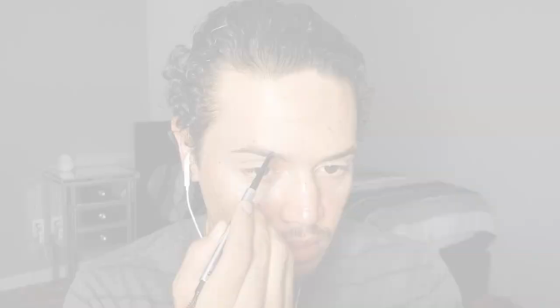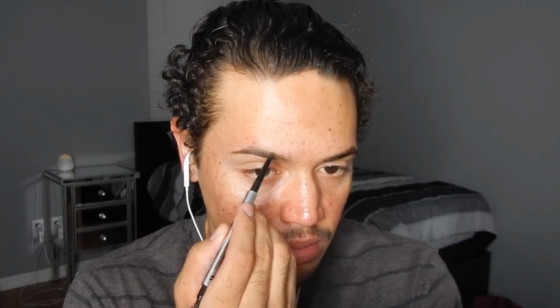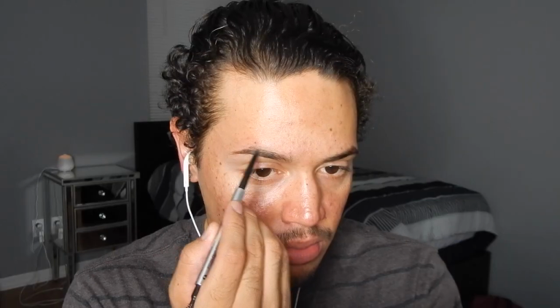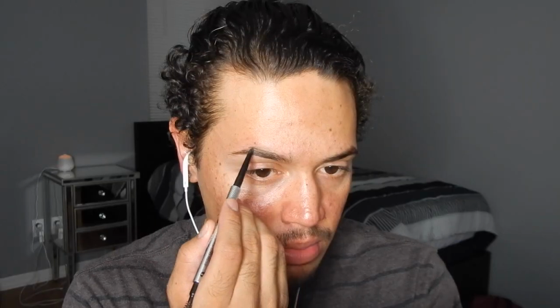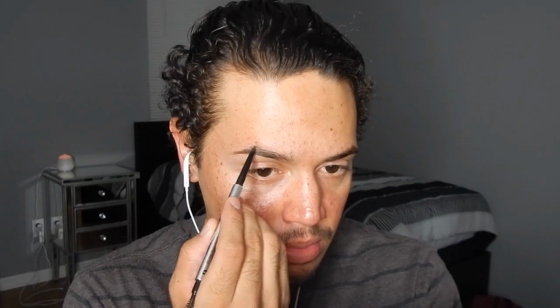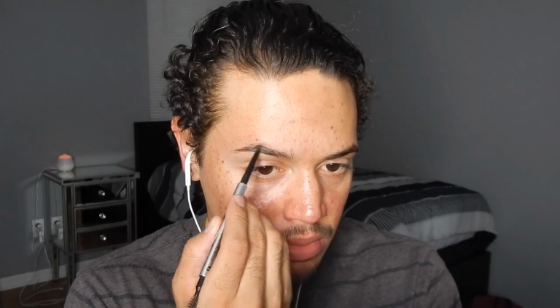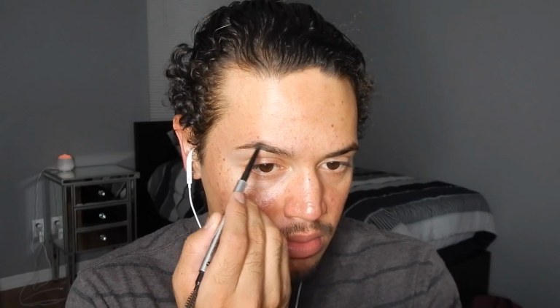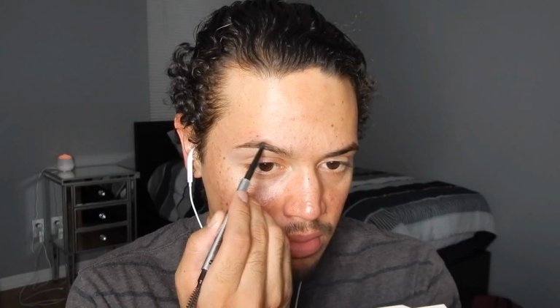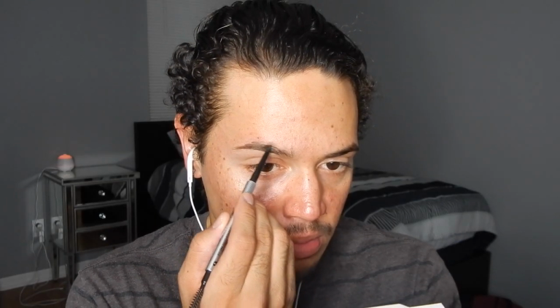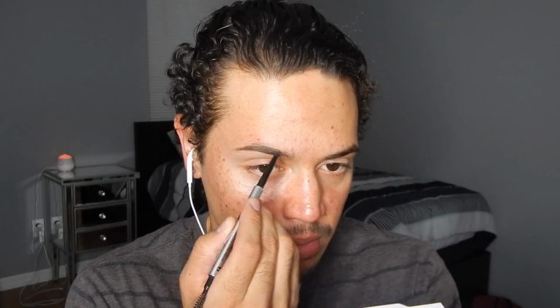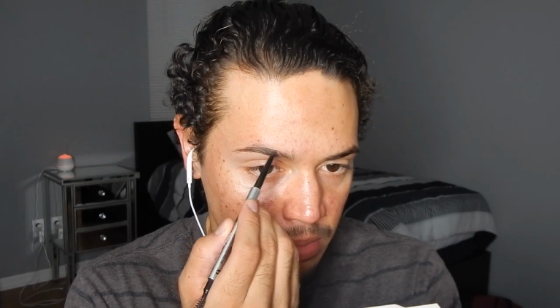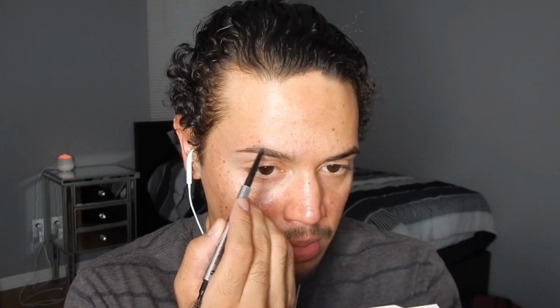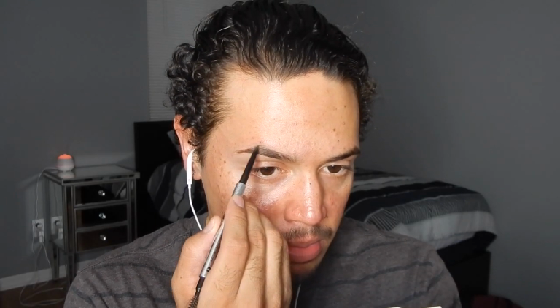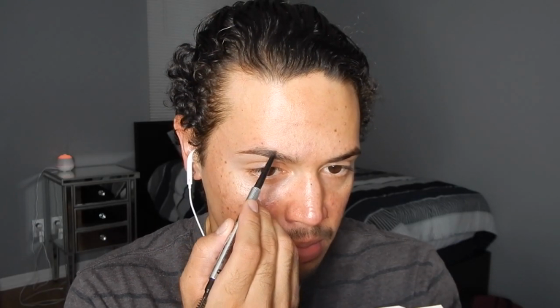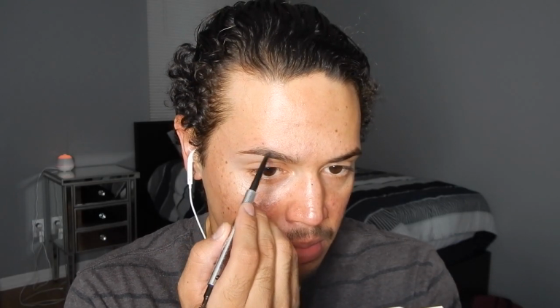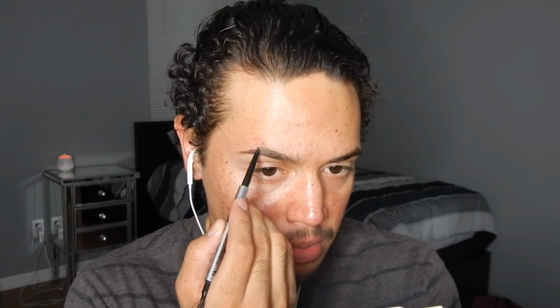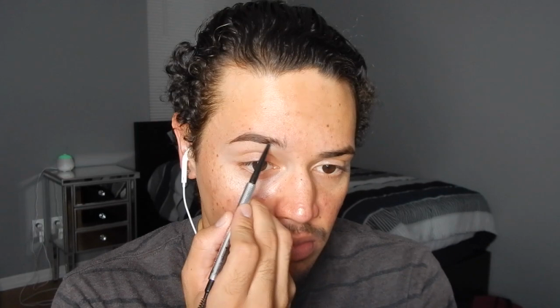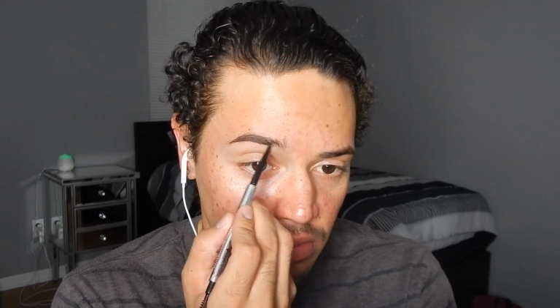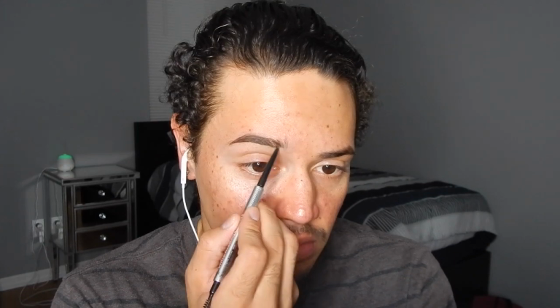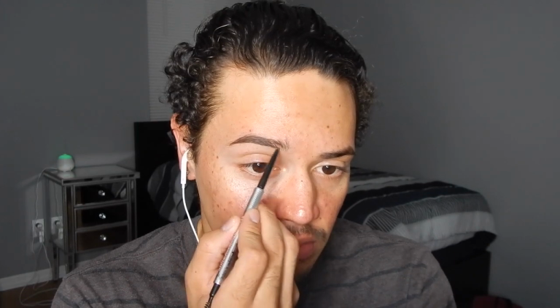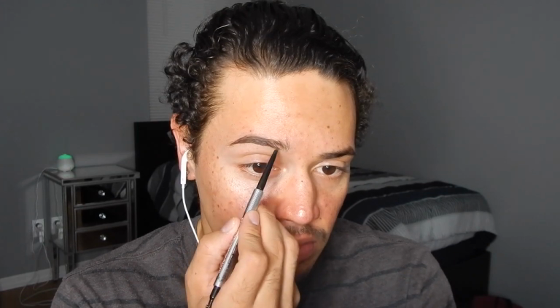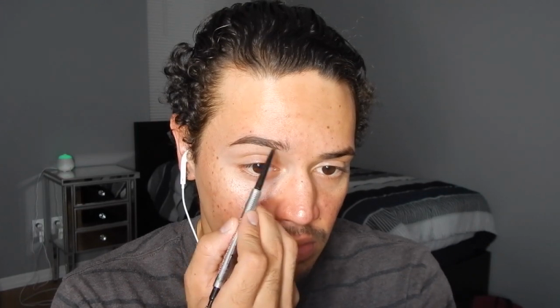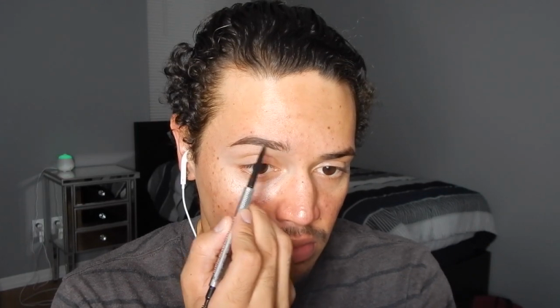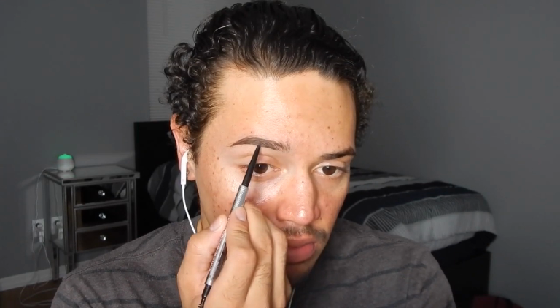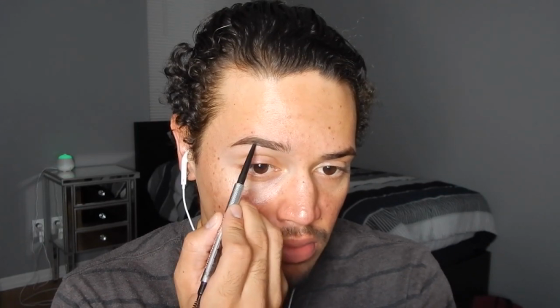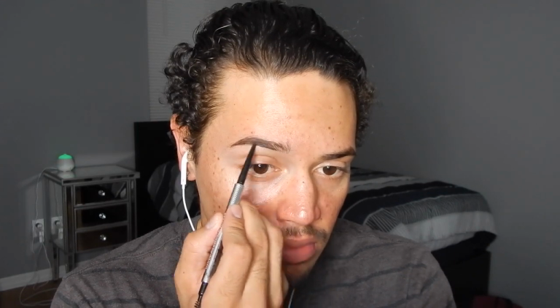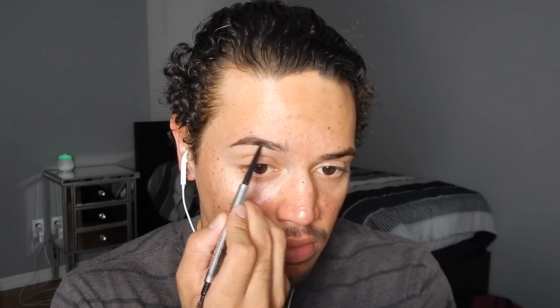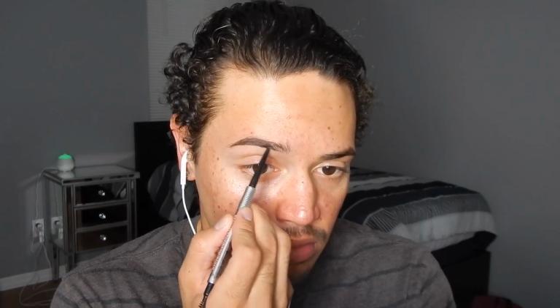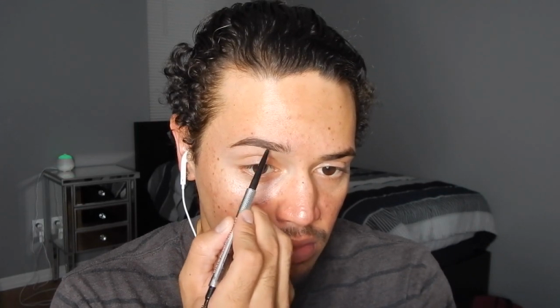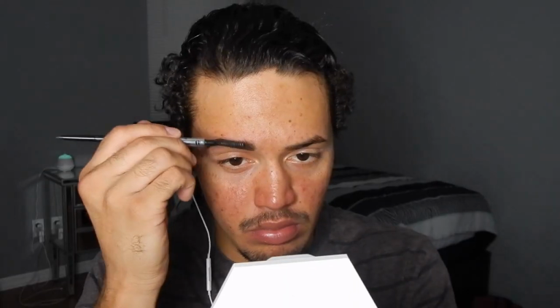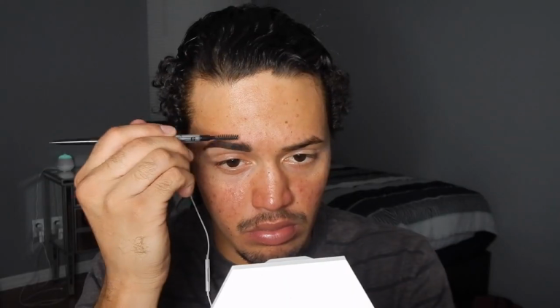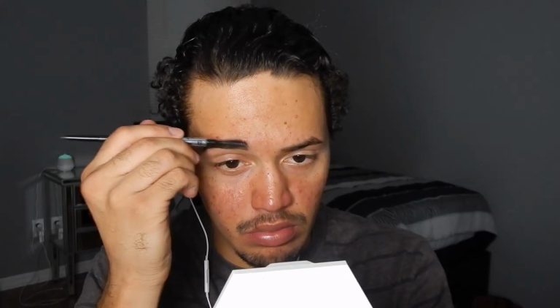First things first, as usual I'm gonna start off with my eyebrows and I'm using my Benefit Precisely My Brow pencil in the shade number six to fill them in.